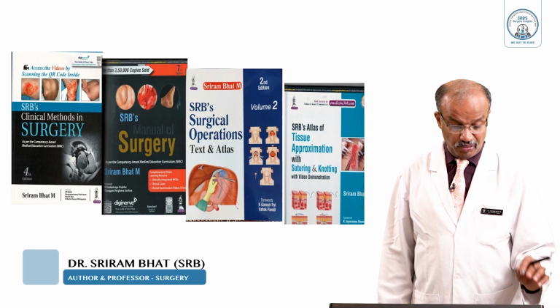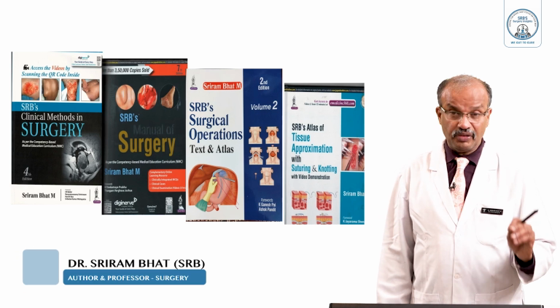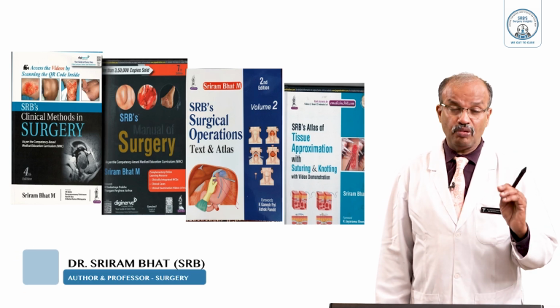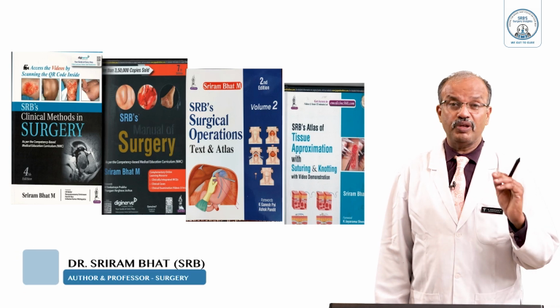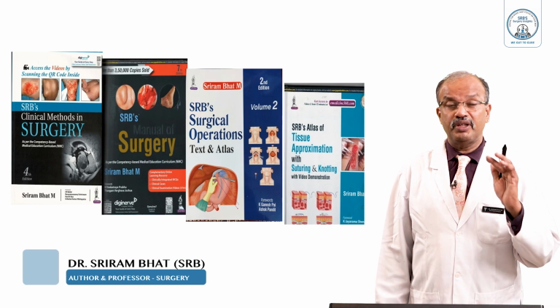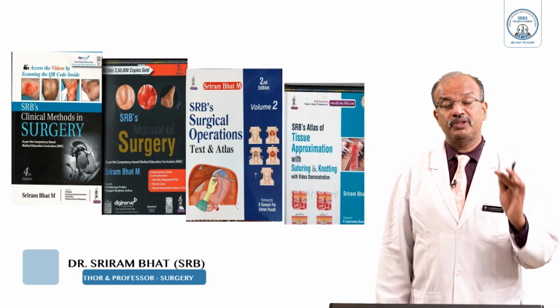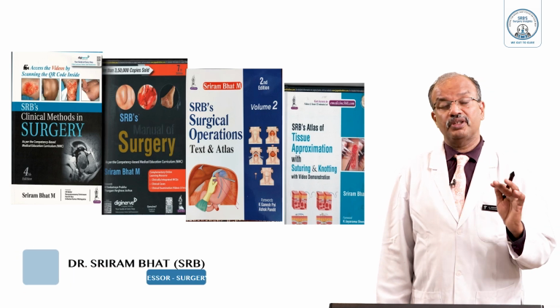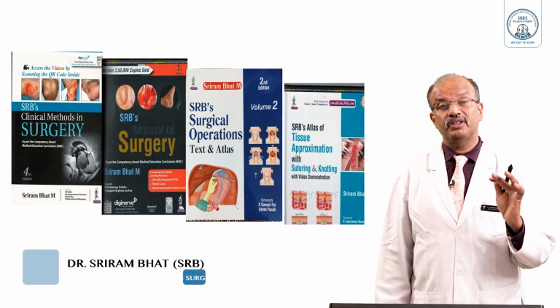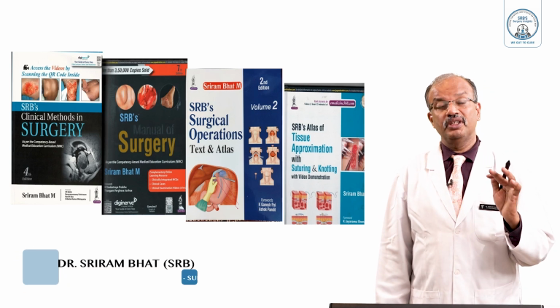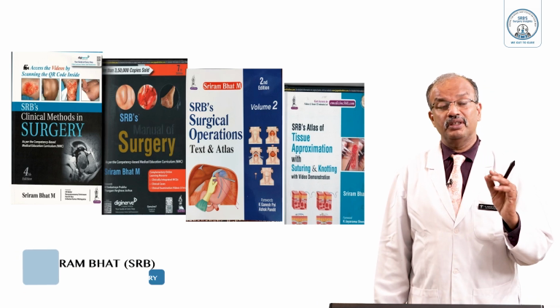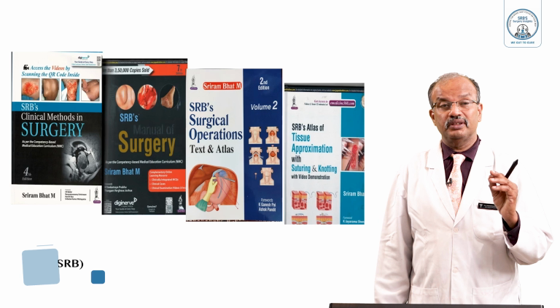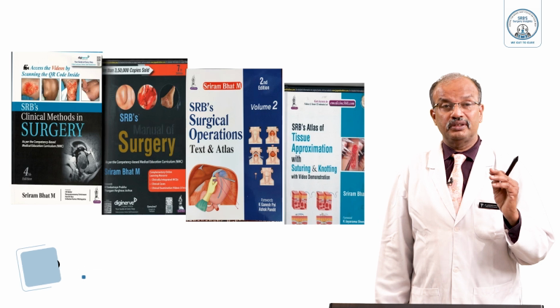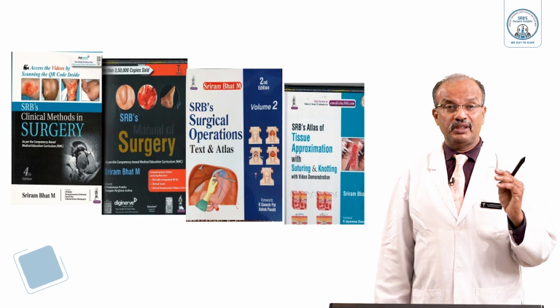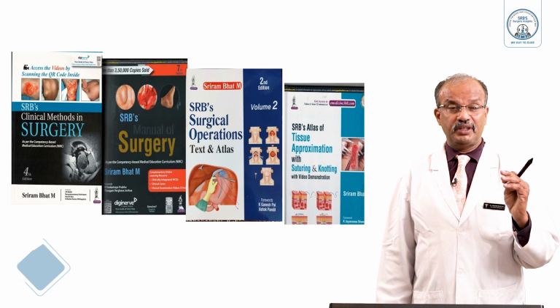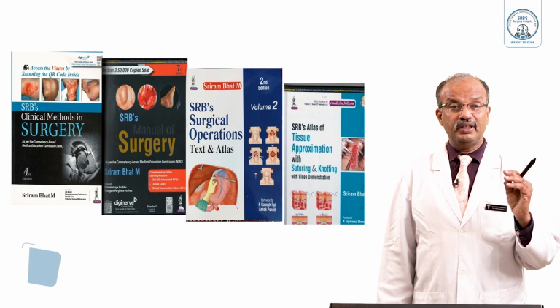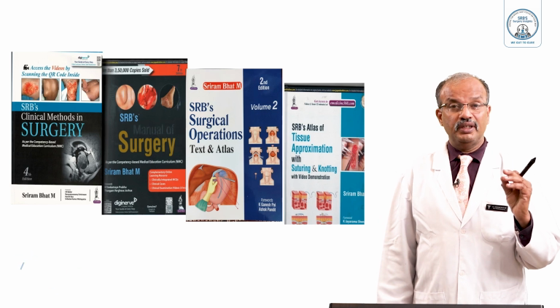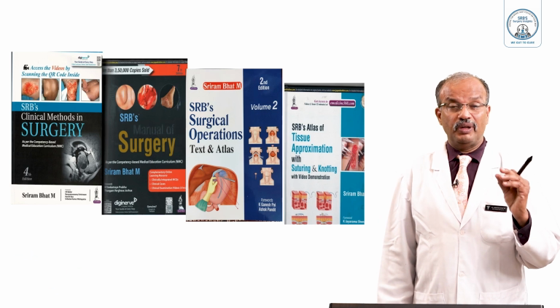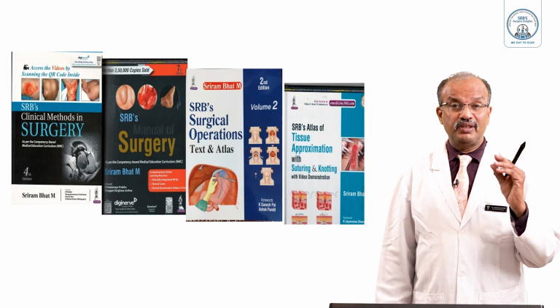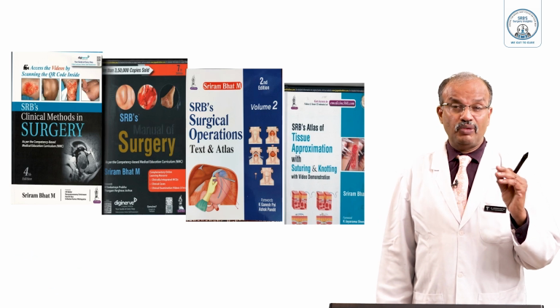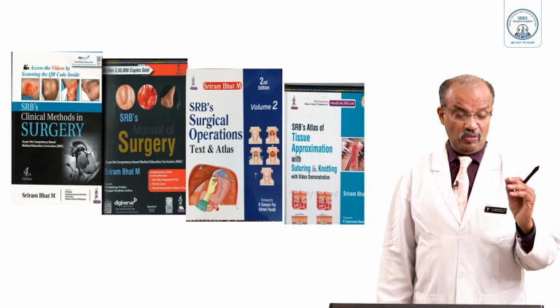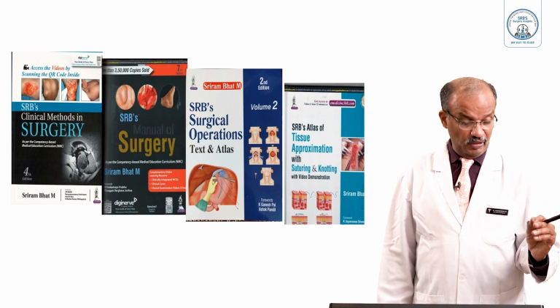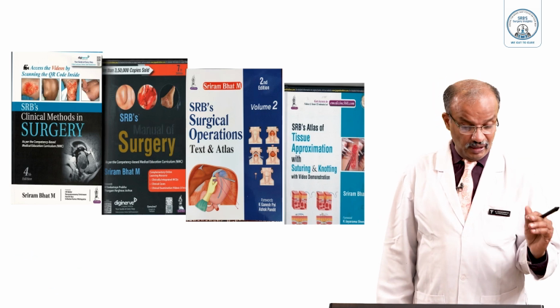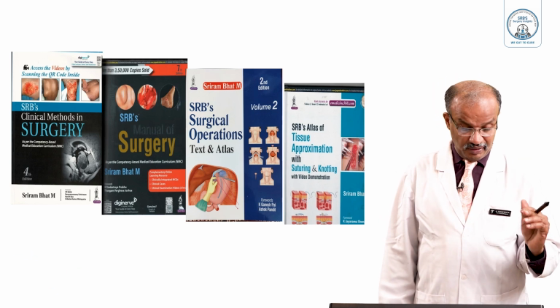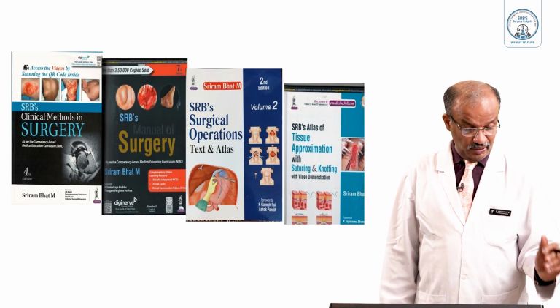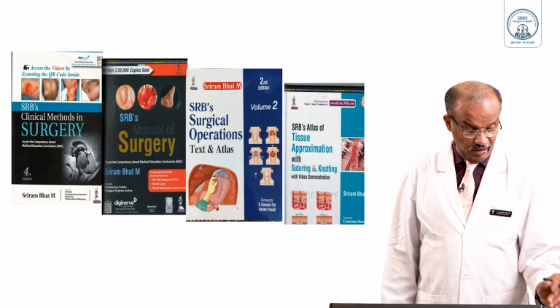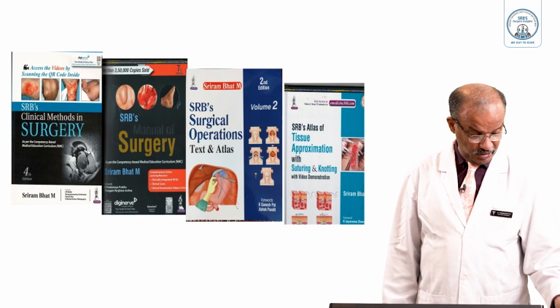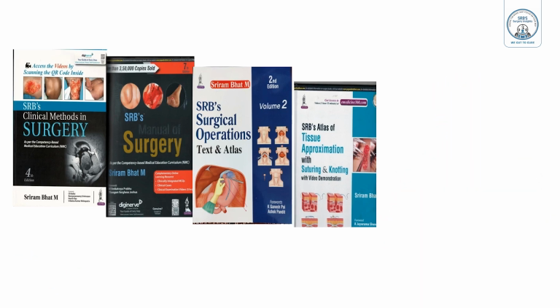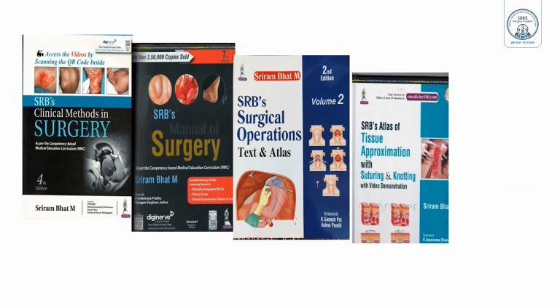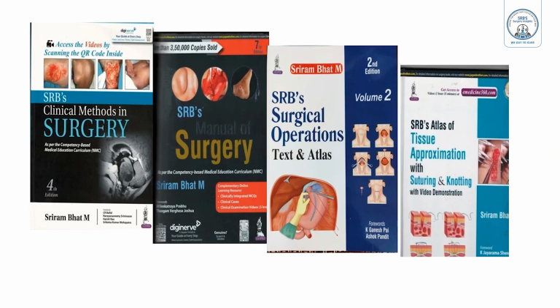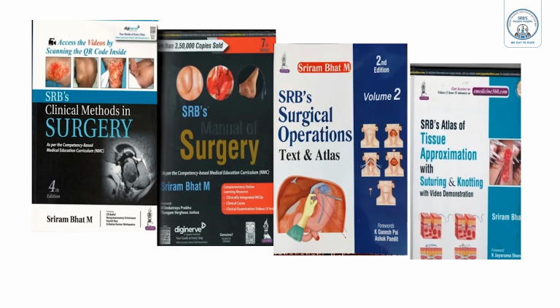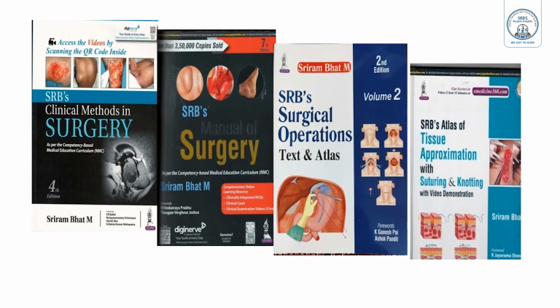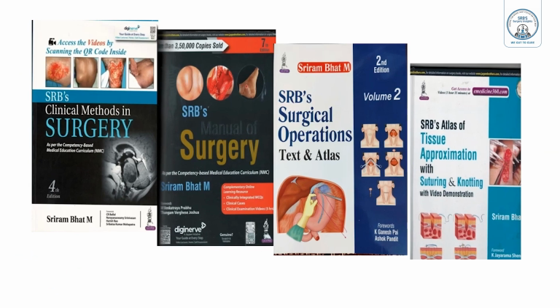So students, I hope you understood this lecture on perianal hematoma very well. Thank you very much.